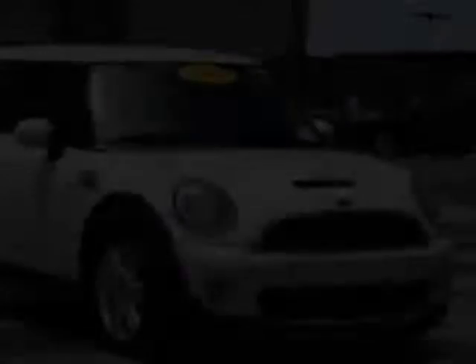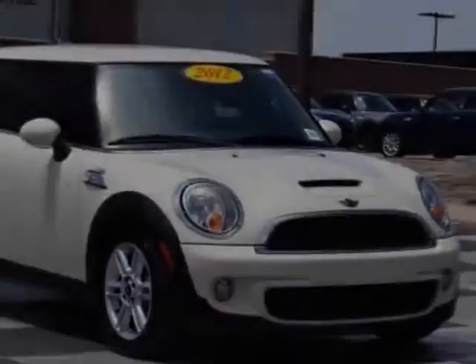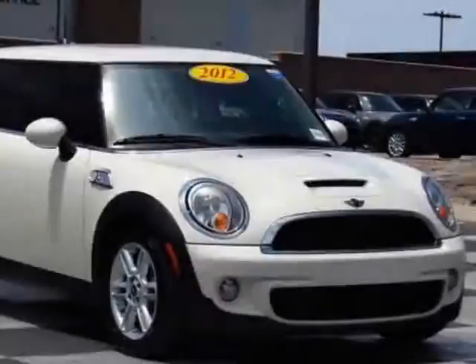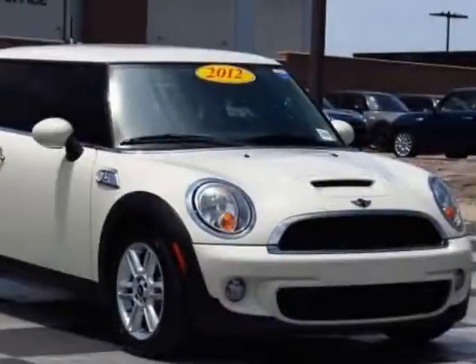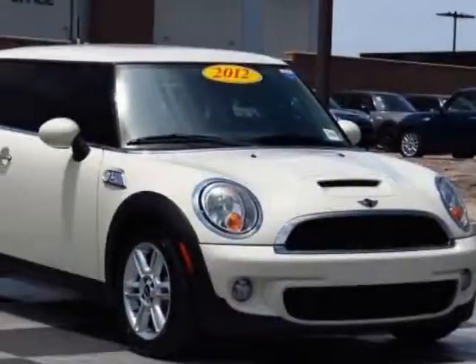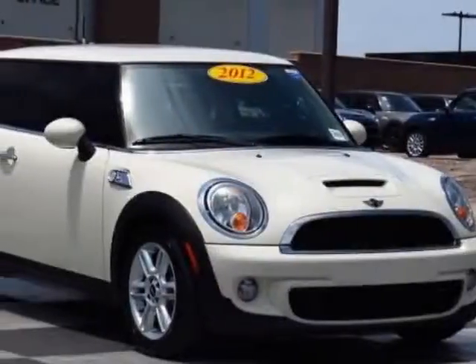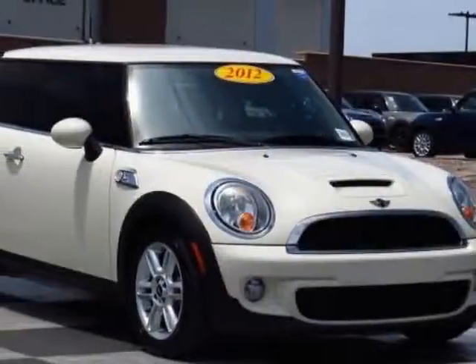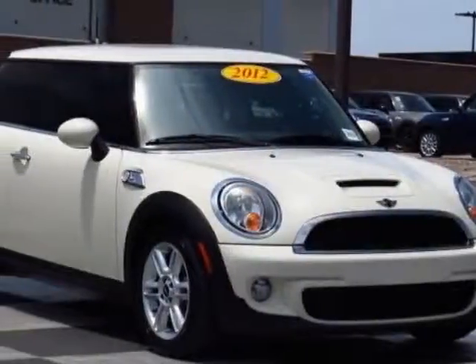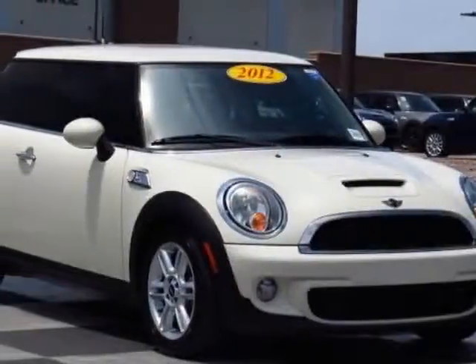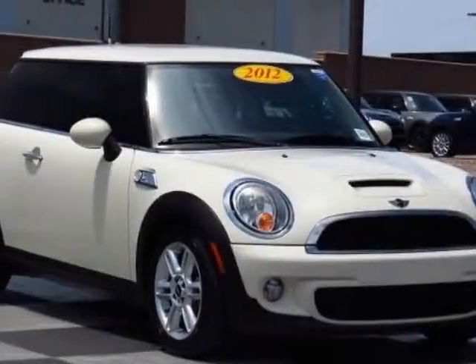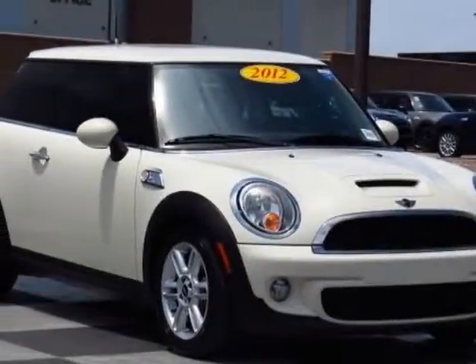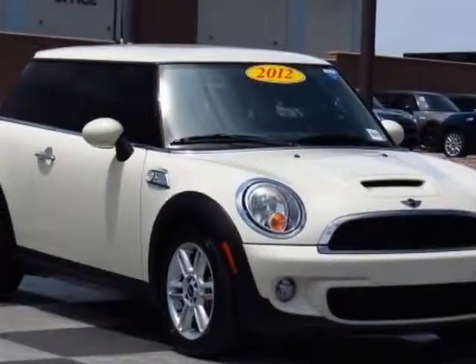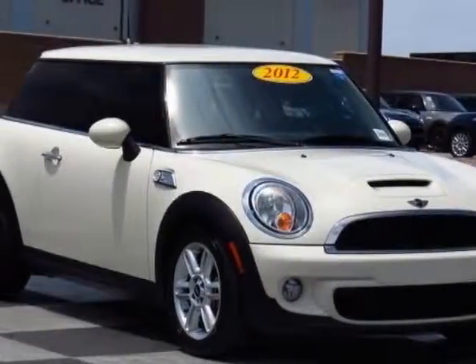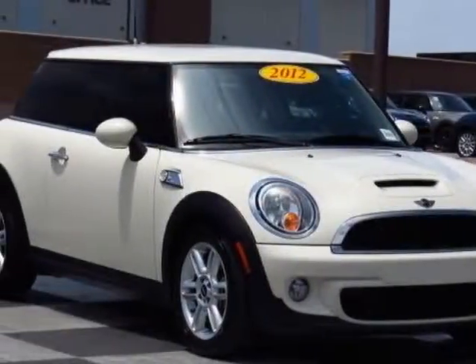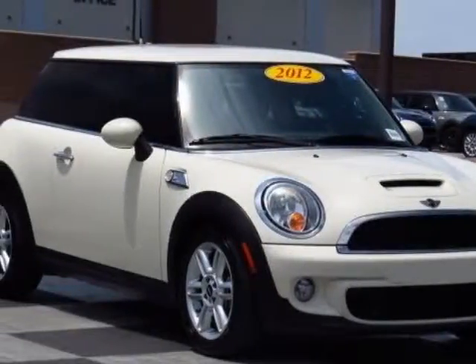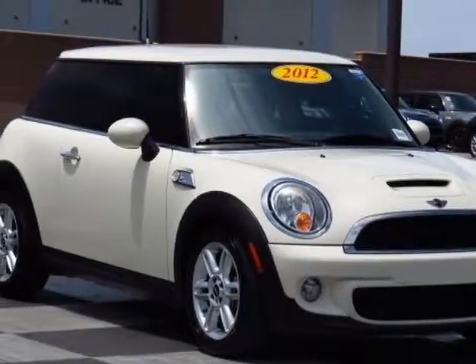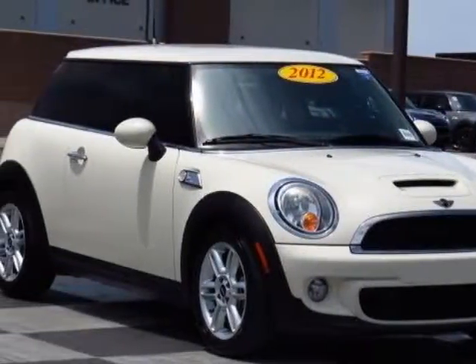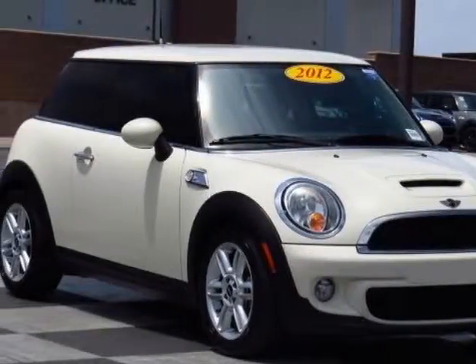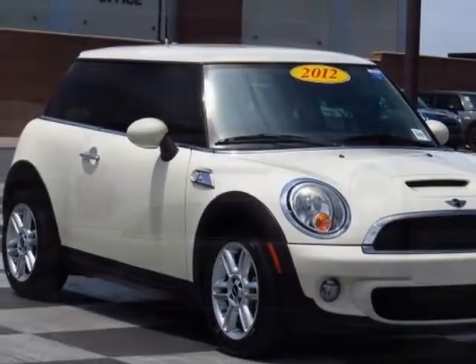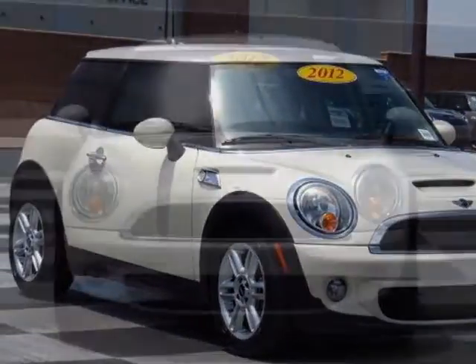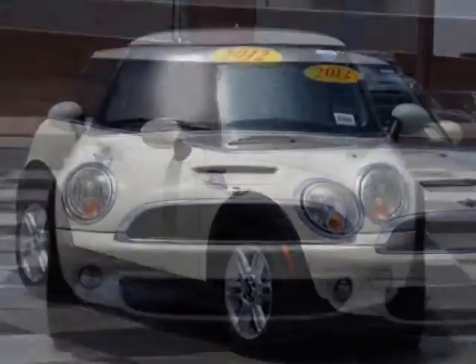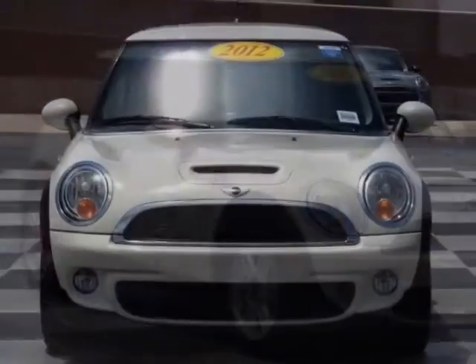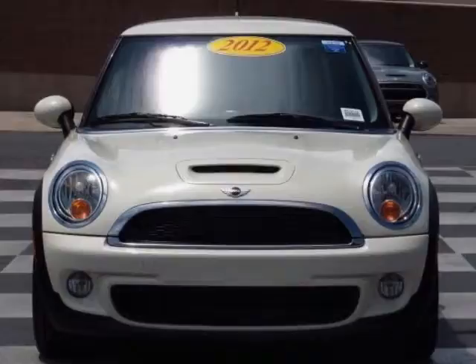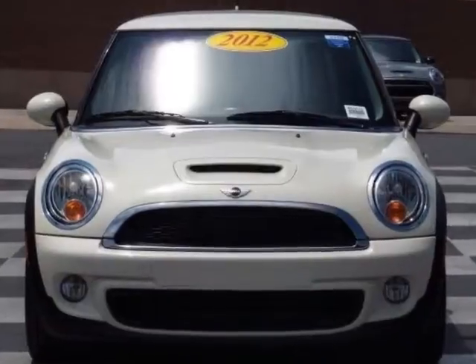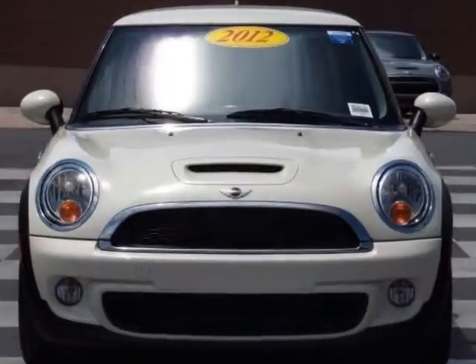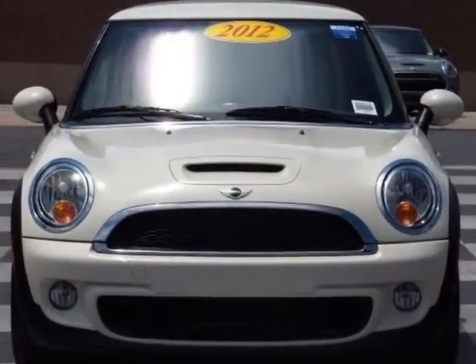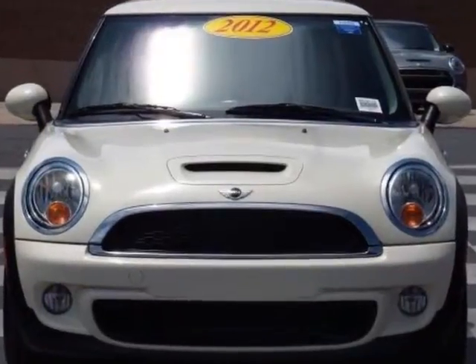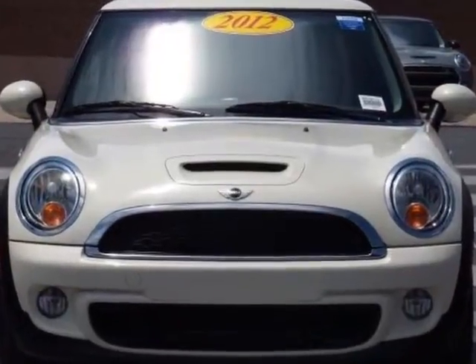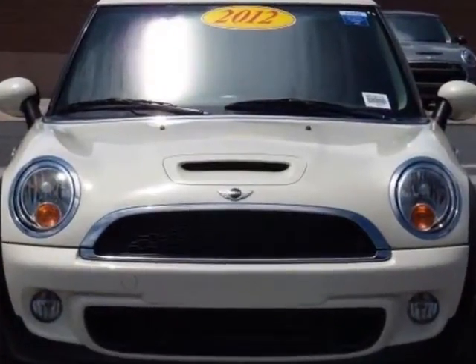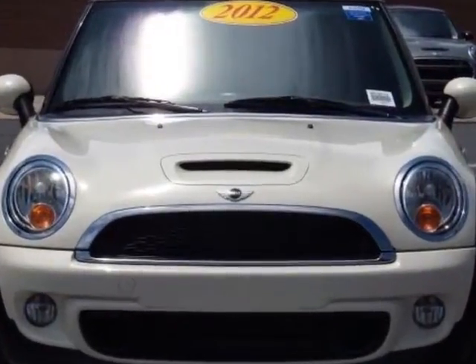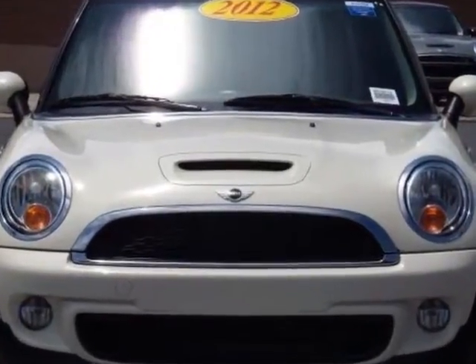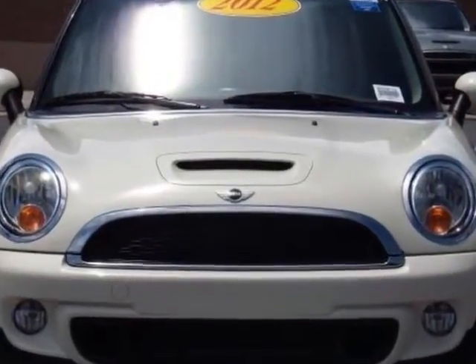Come take a look at this 2012 Mini Cooper Hardtop. This Cooper Hardtop has just under 40,000 miles.